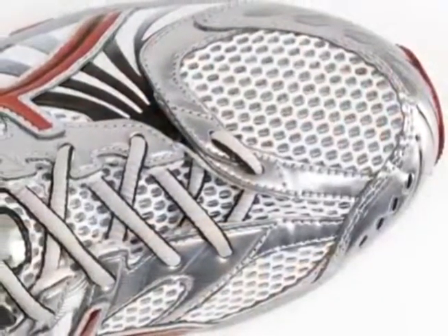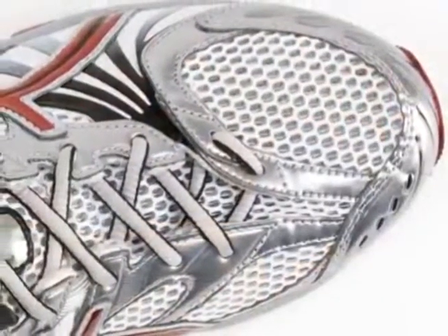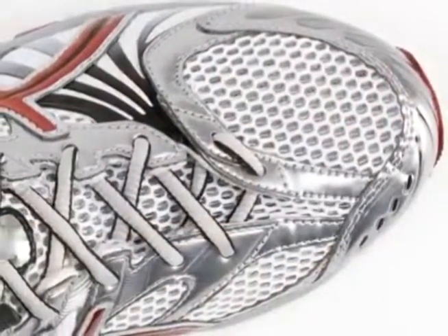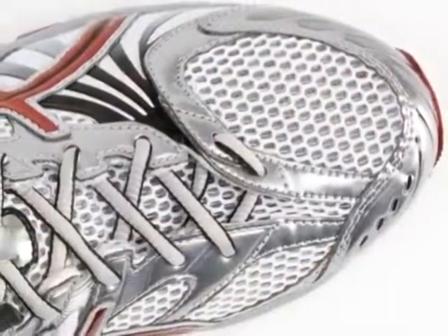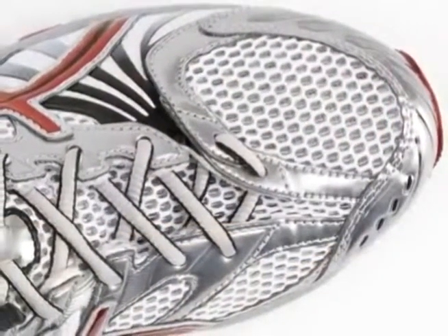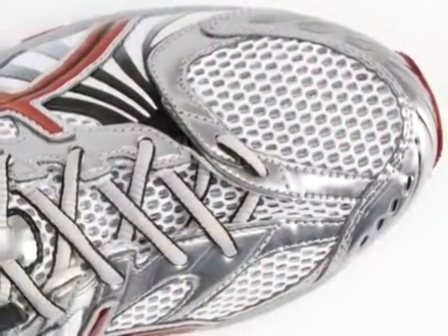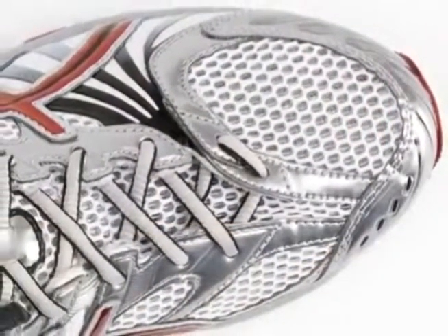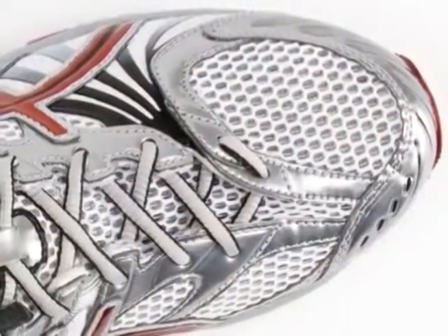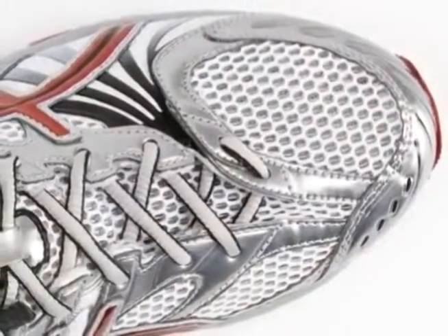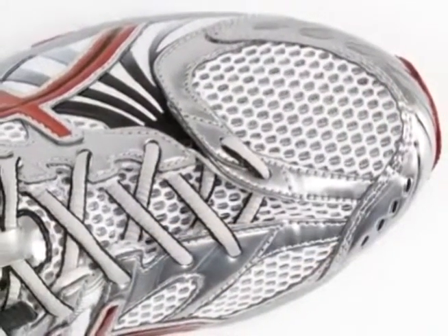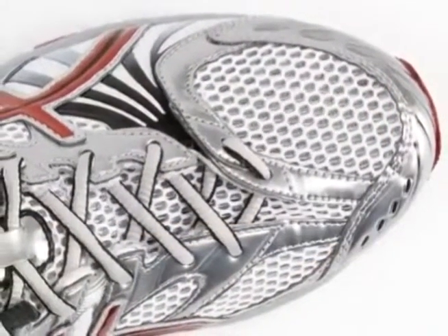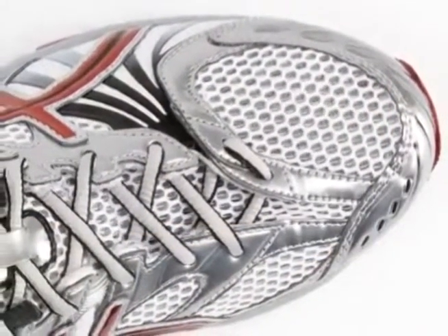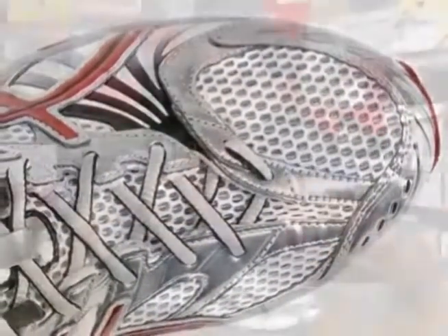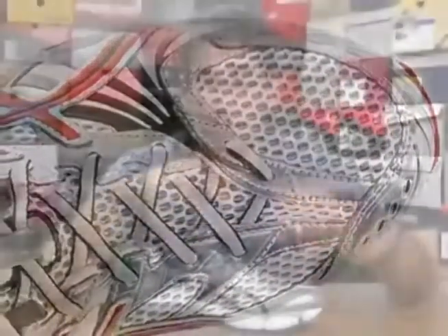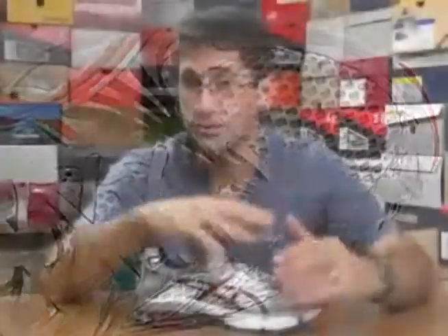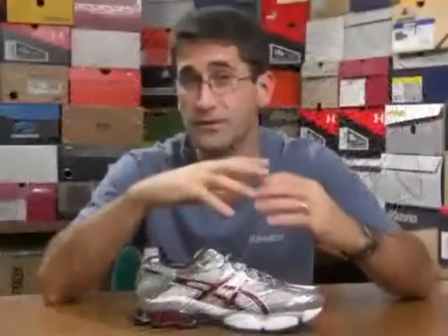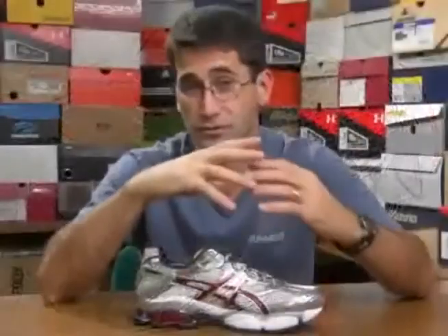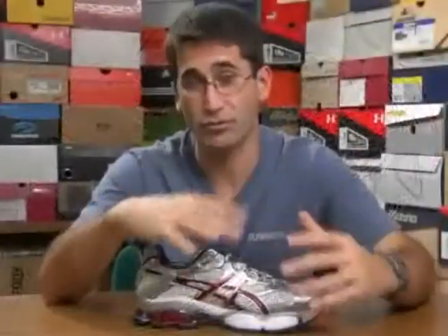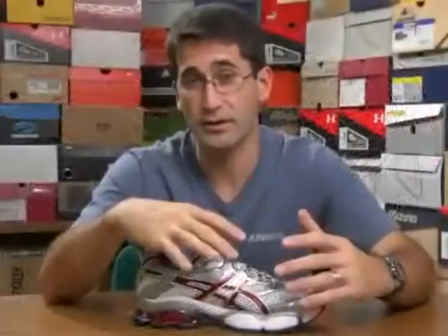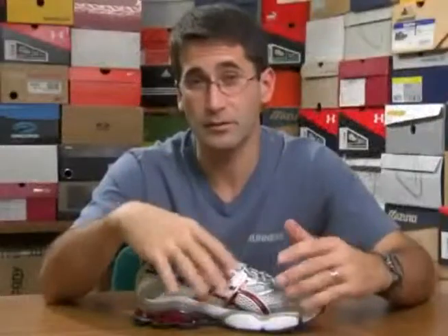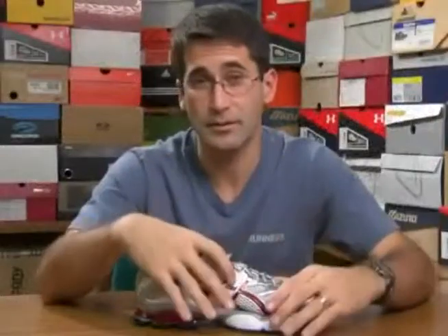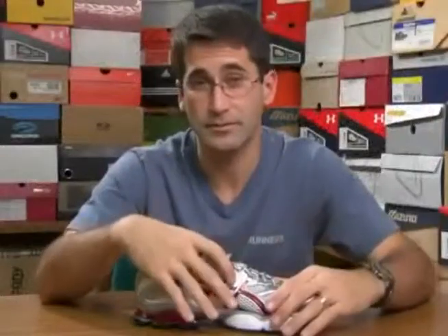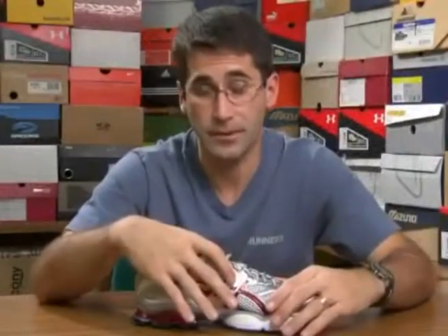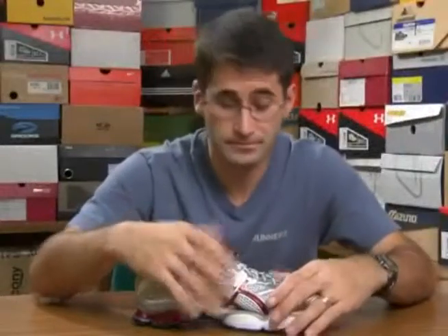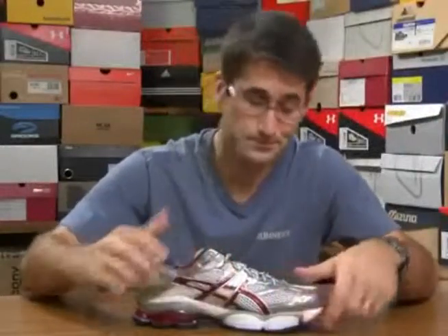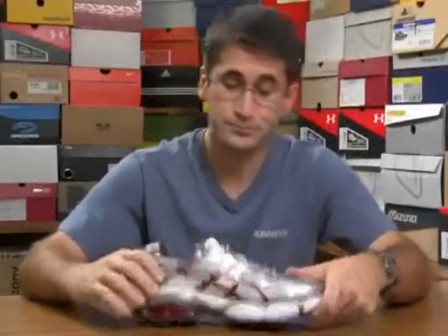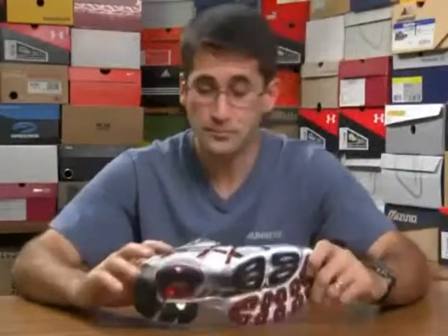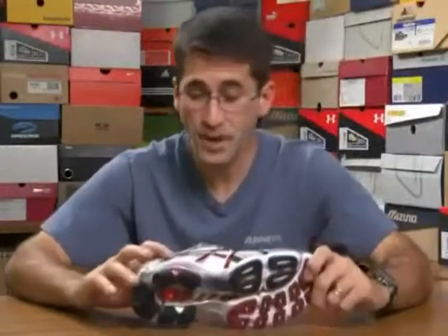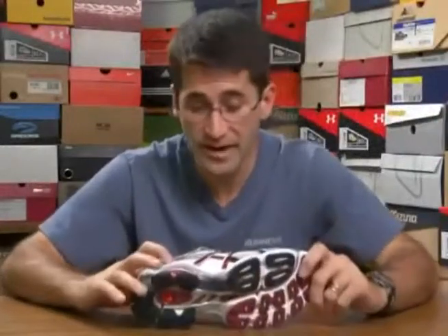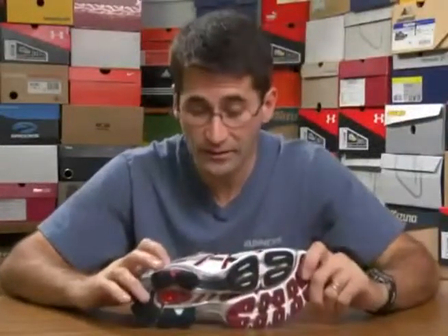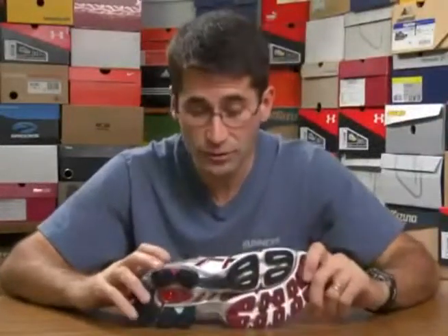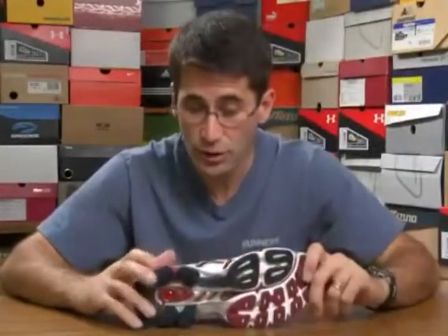The upper is very flexible, soft, and made of very high-end materials. The shoe feels great around the foot.